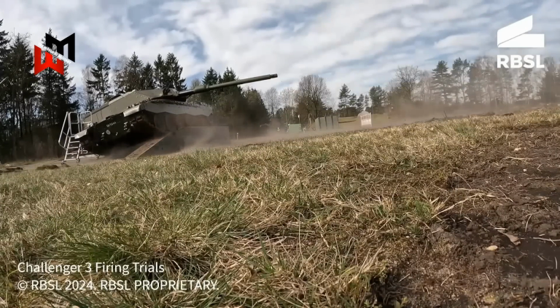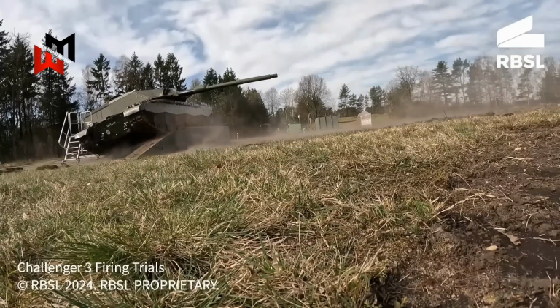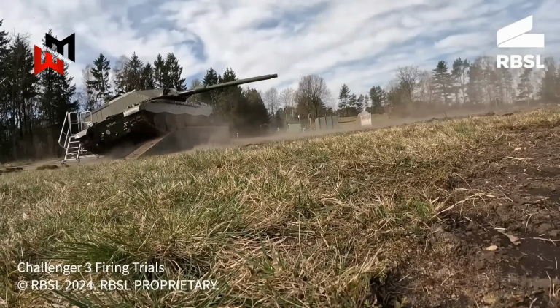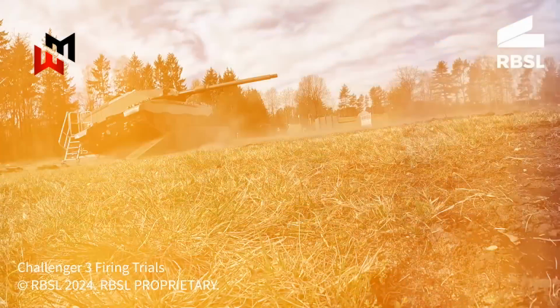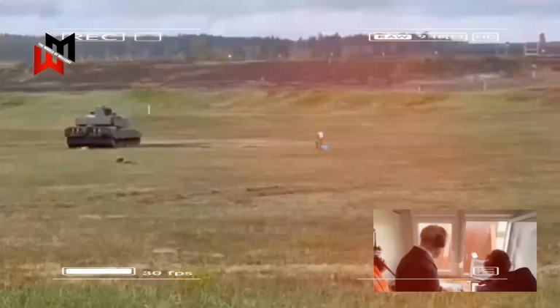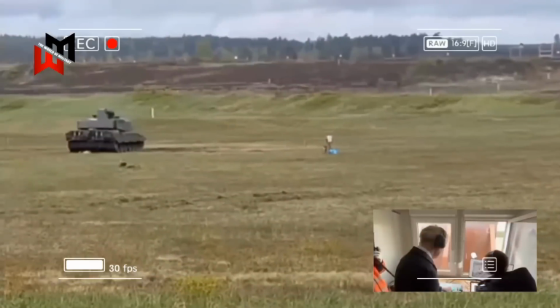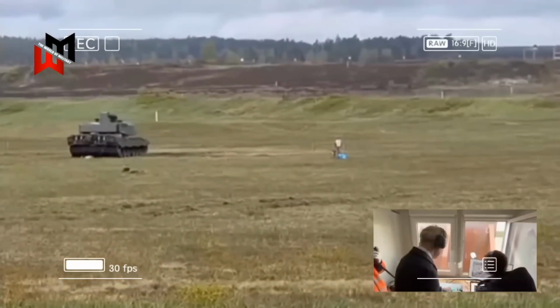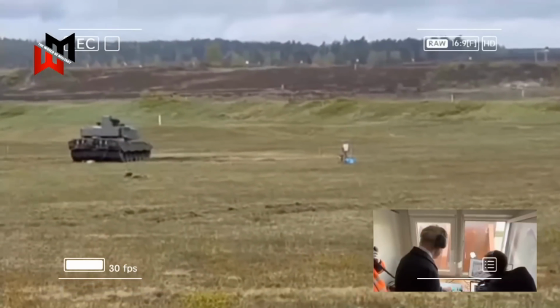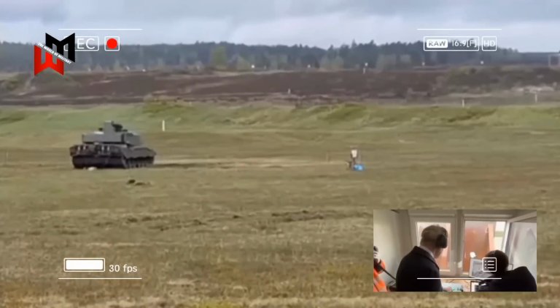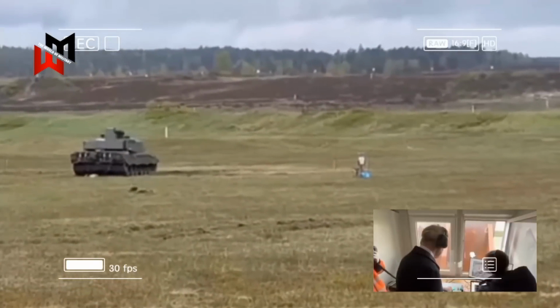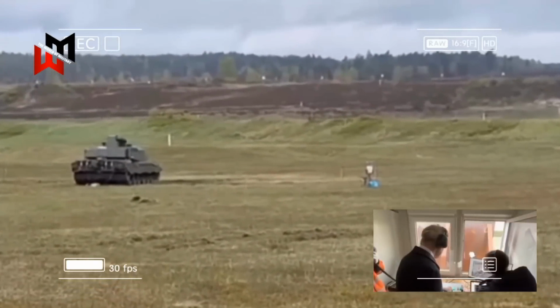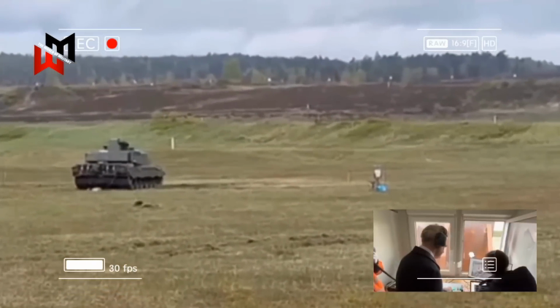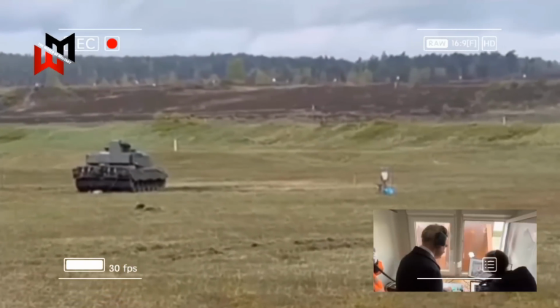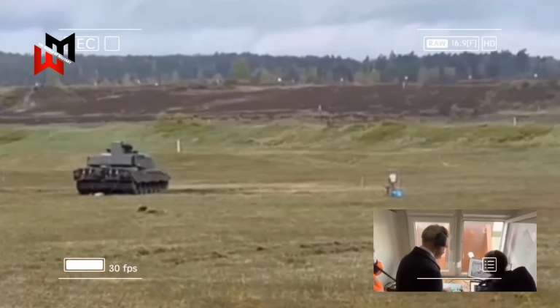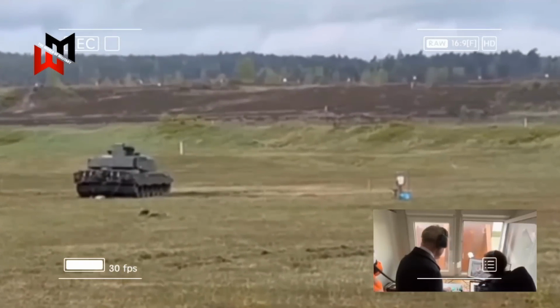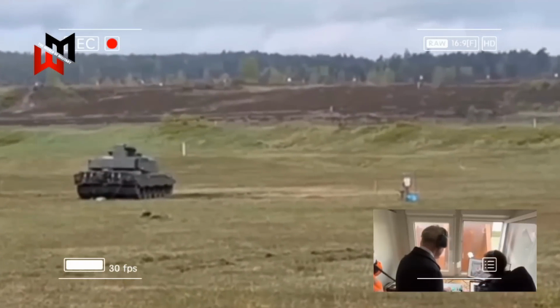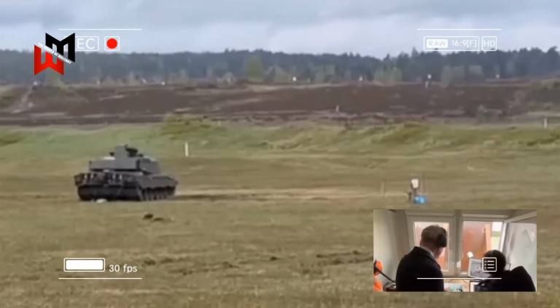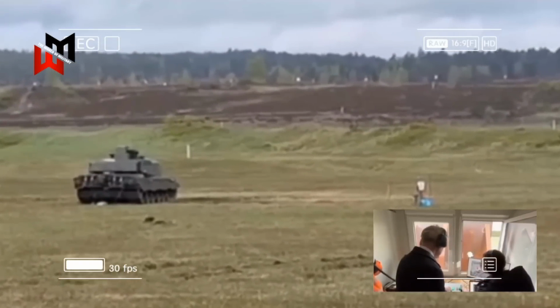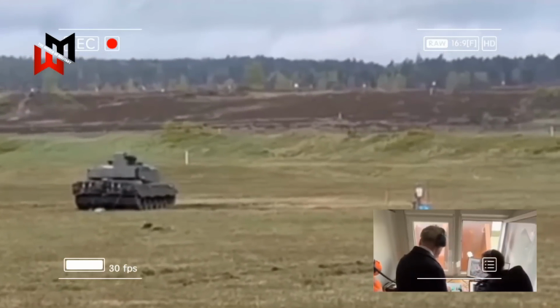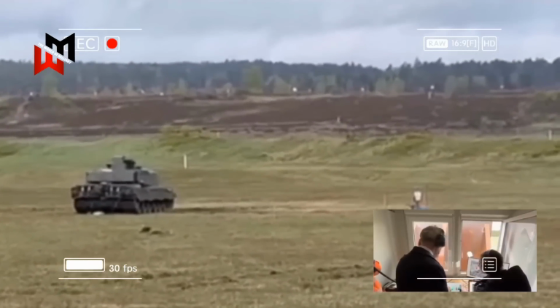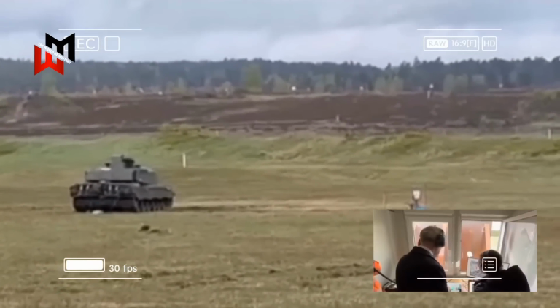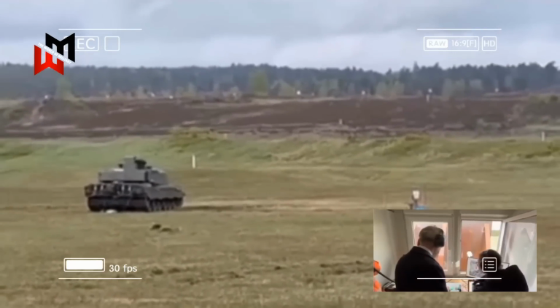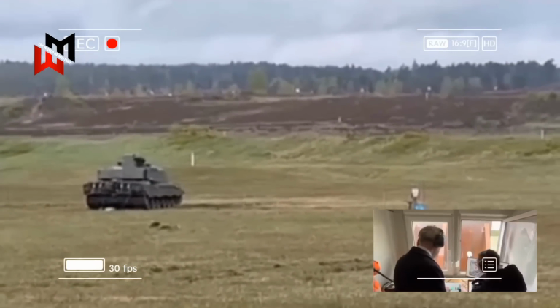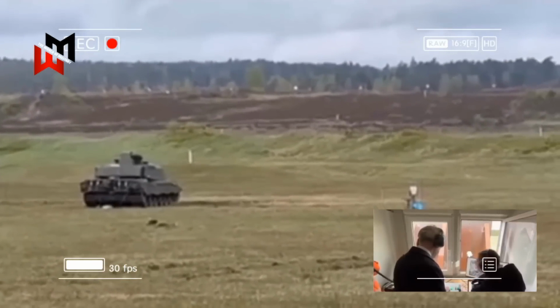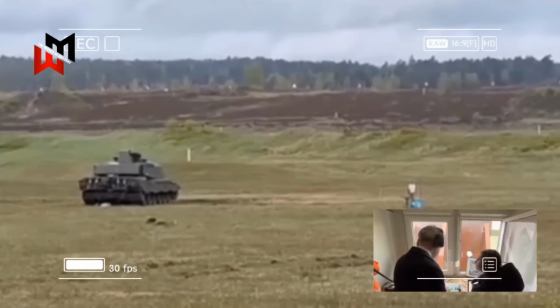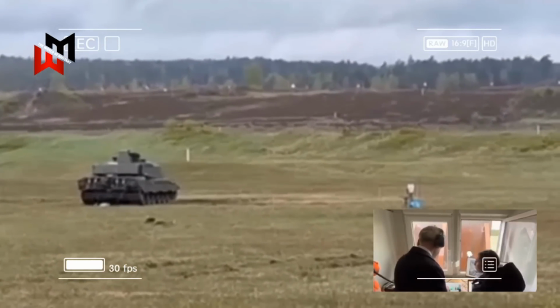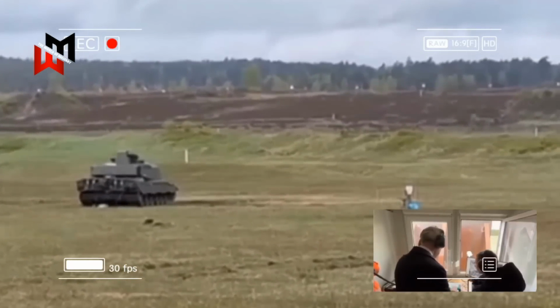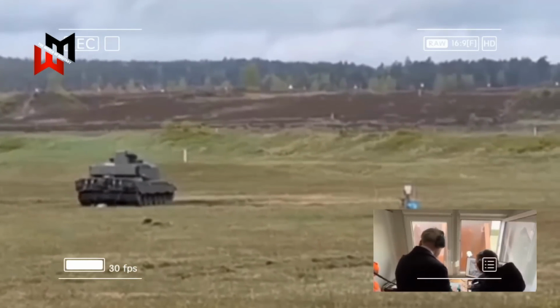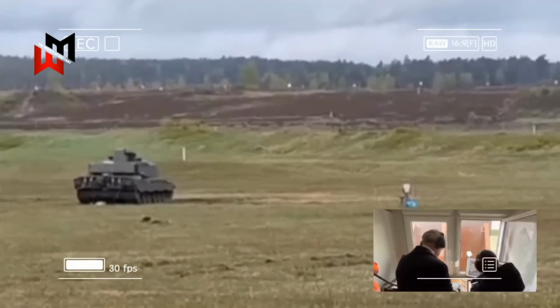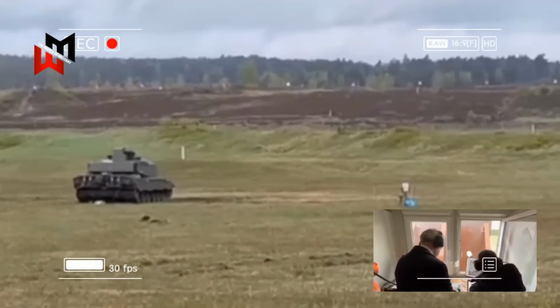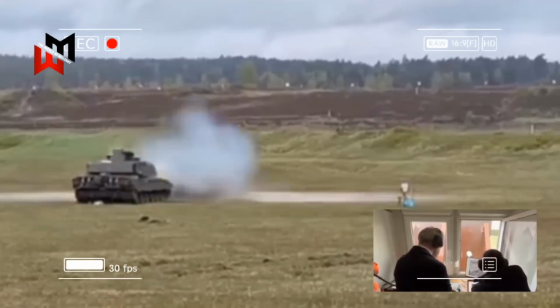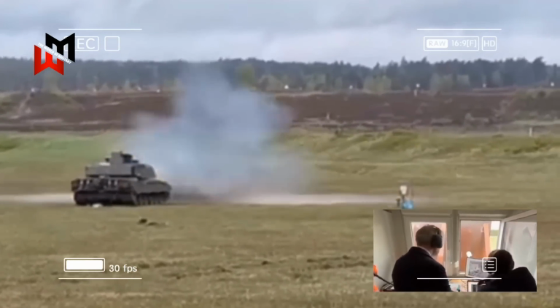This demonstration is quite amazing, considering that no tank in the world is currently capable of firing without a crew.